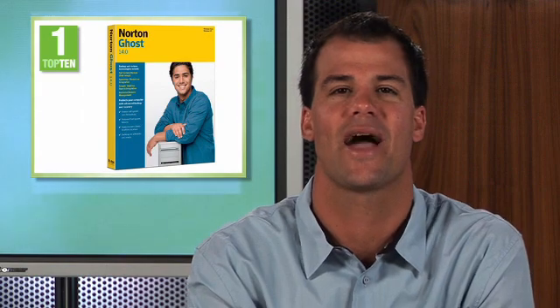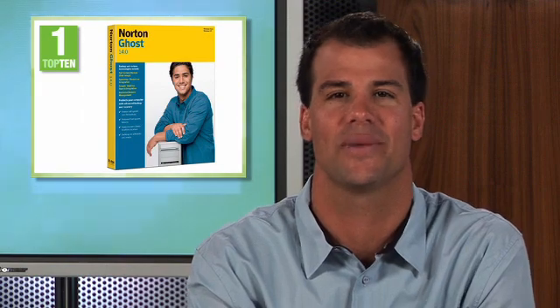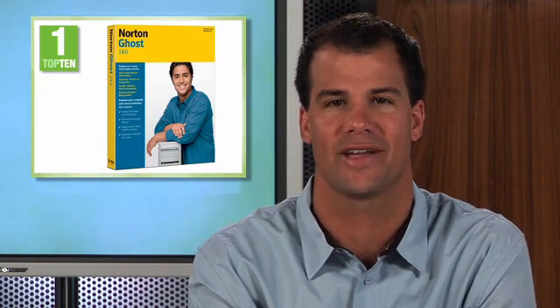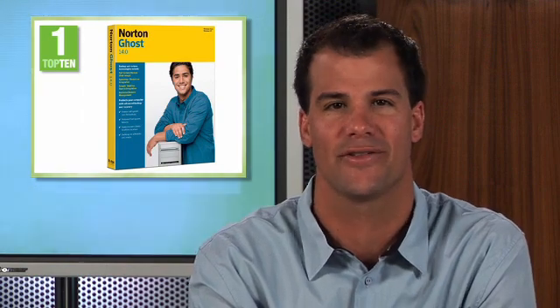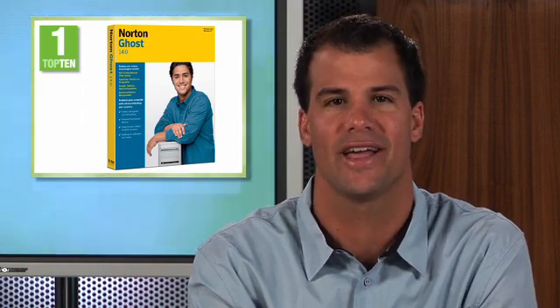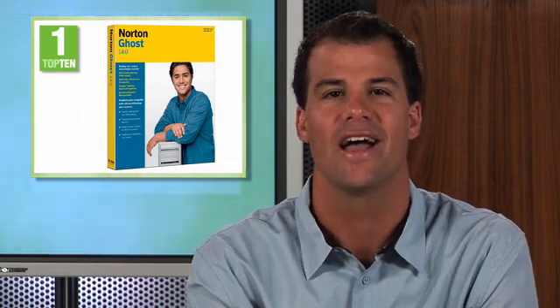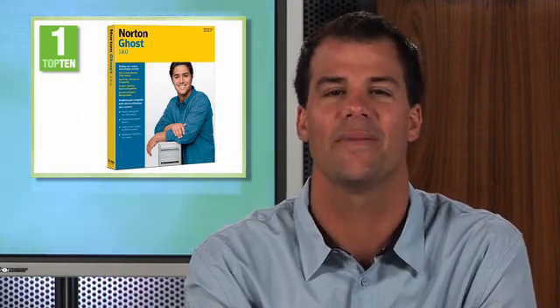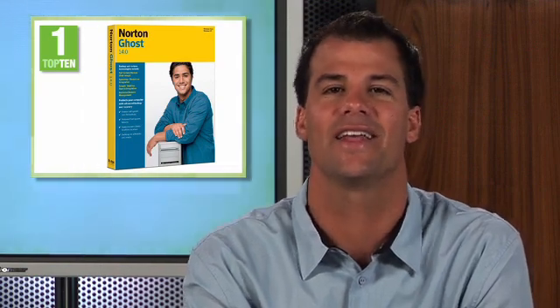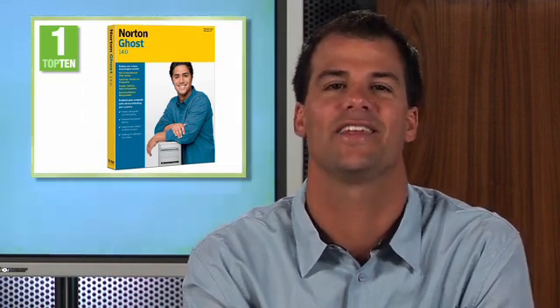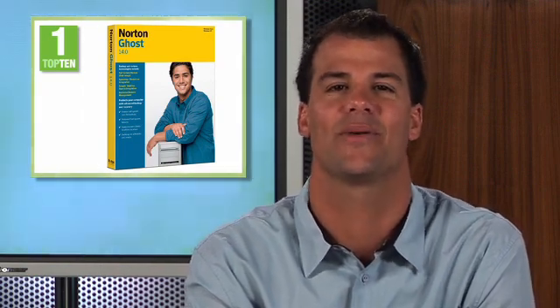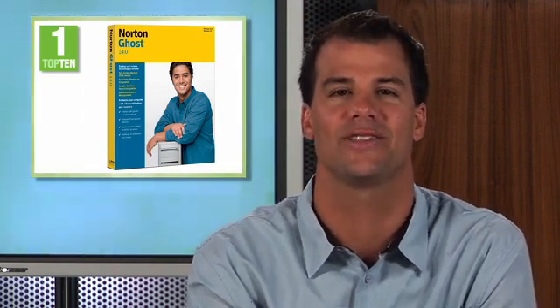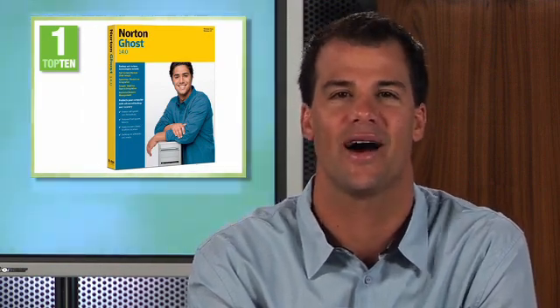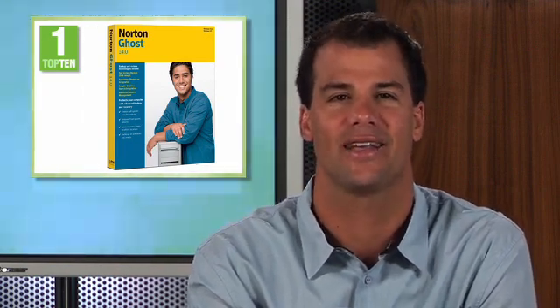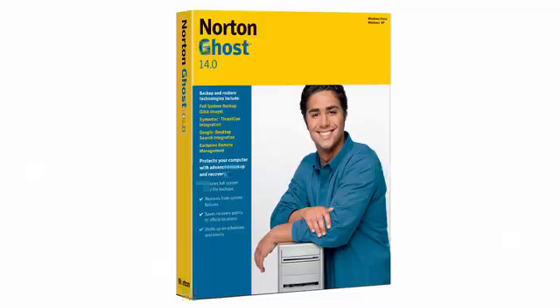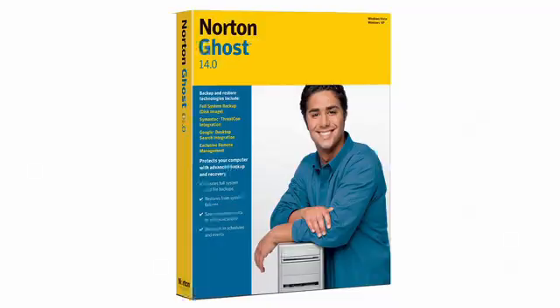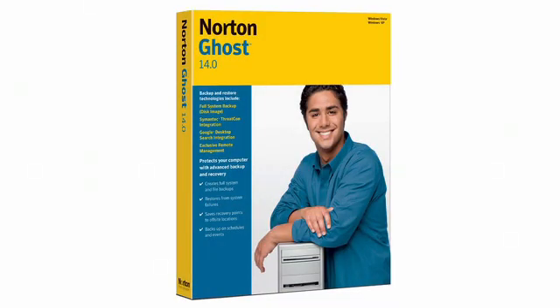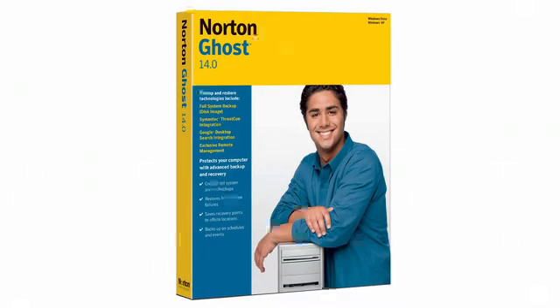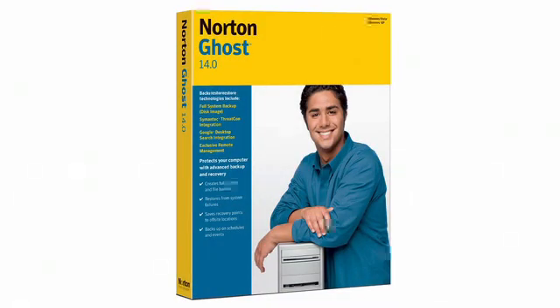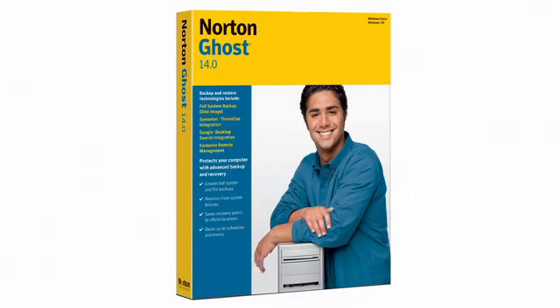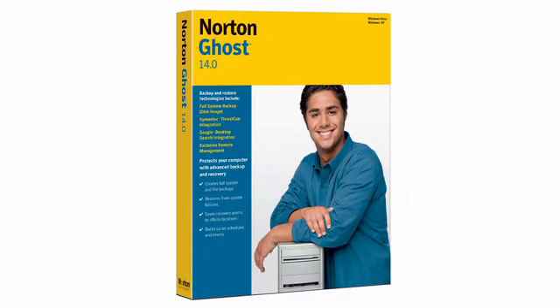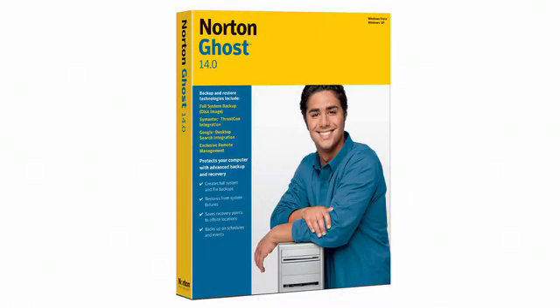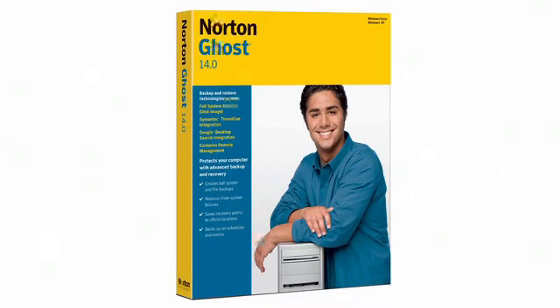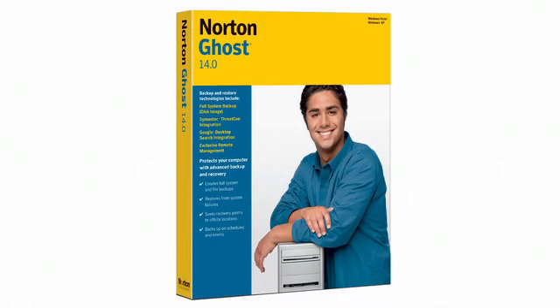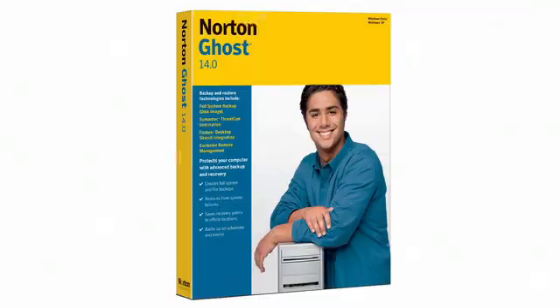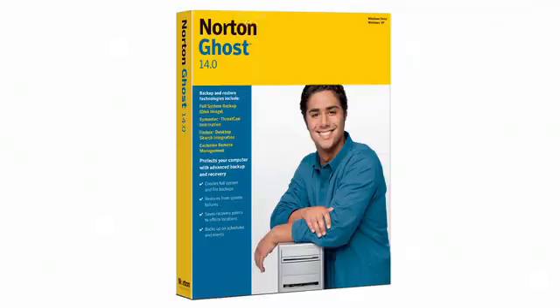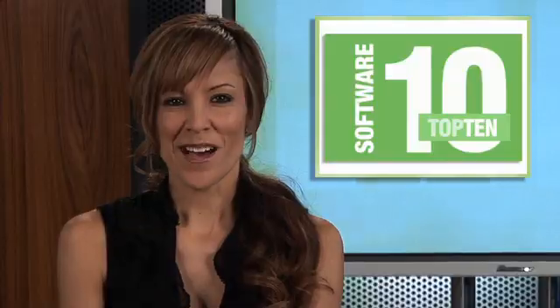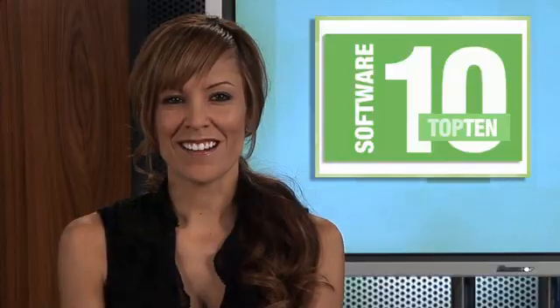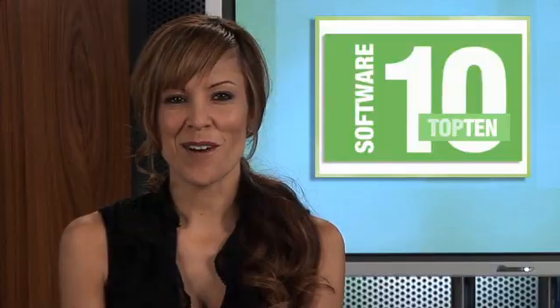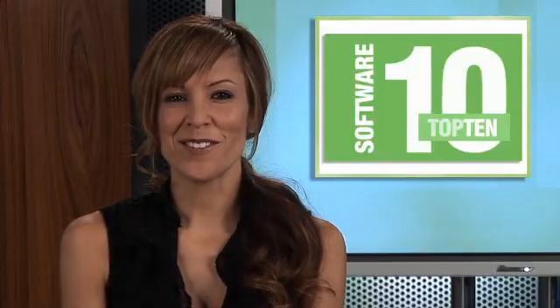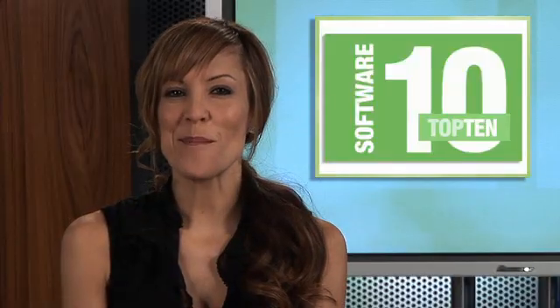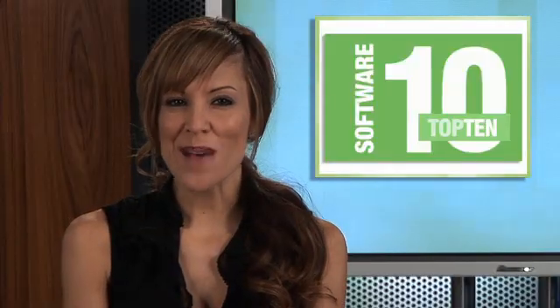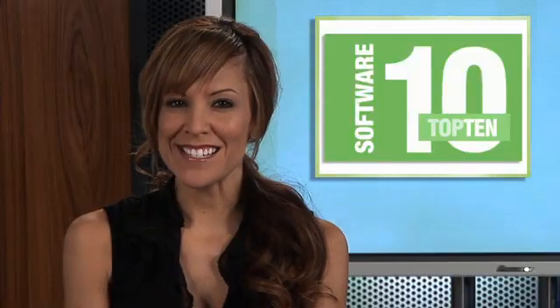Coming in at the number one spot is Symantec Norton Ghost version 14.0. Buy.com offers the best deals on all of your software needs.